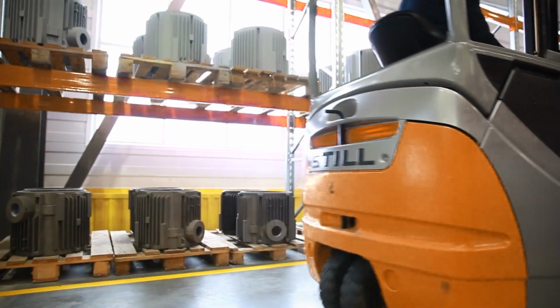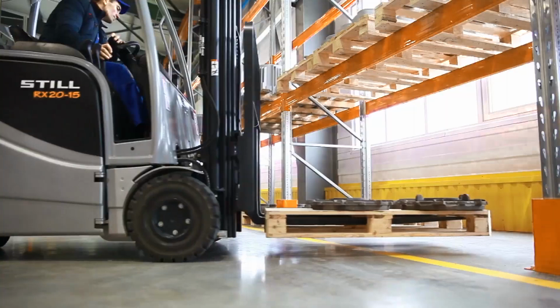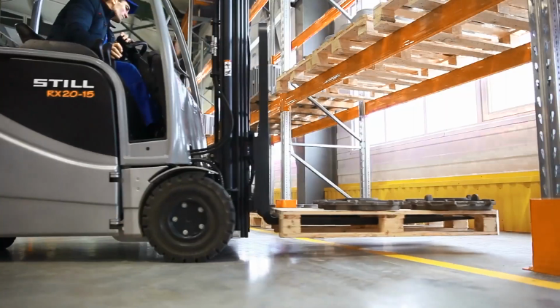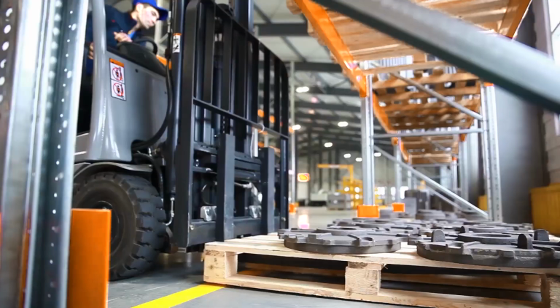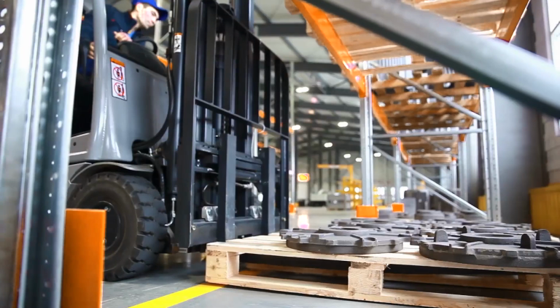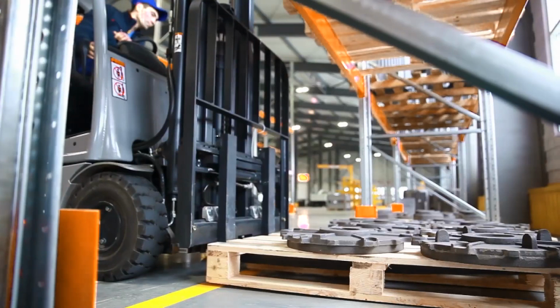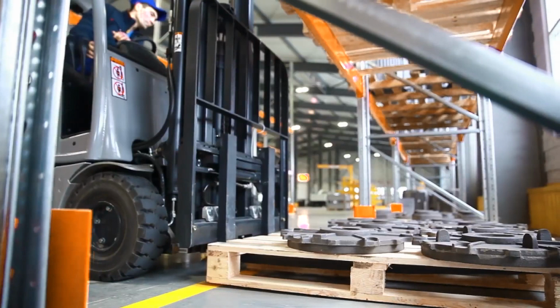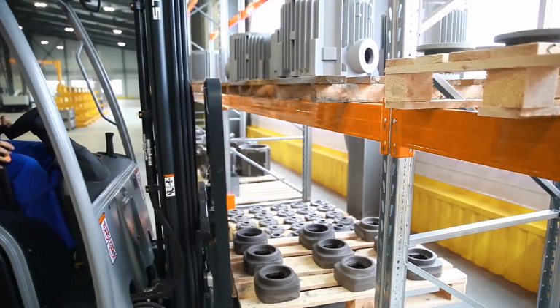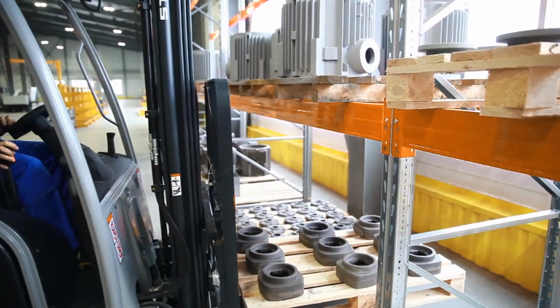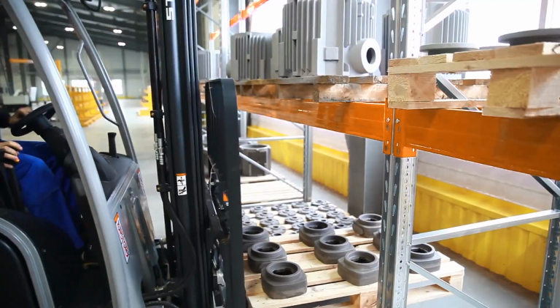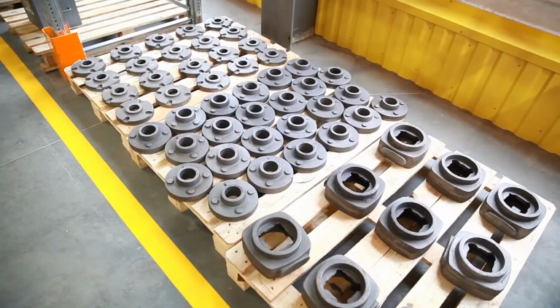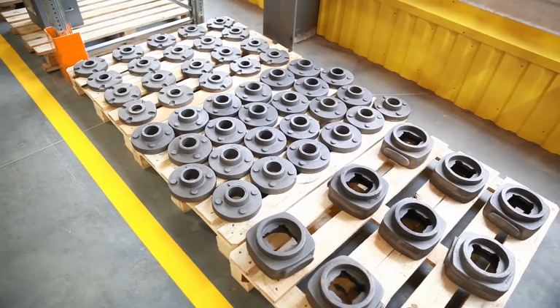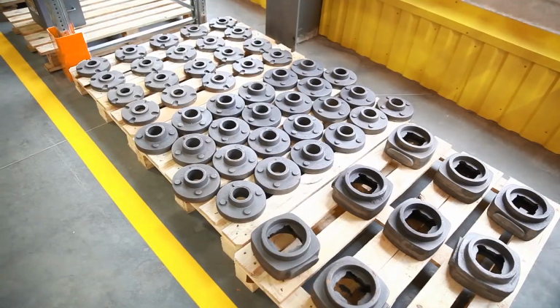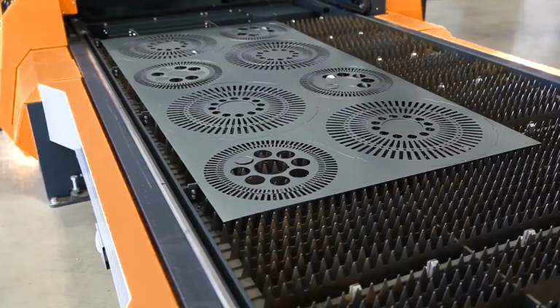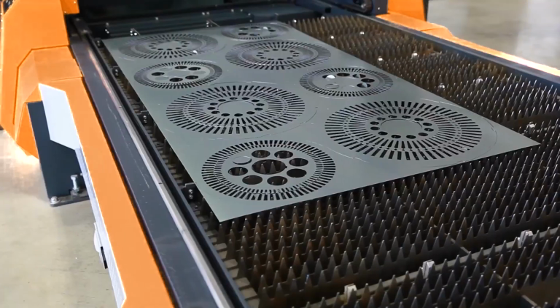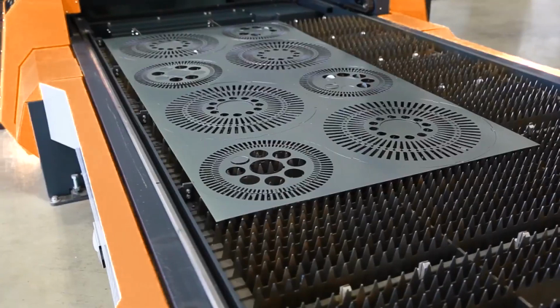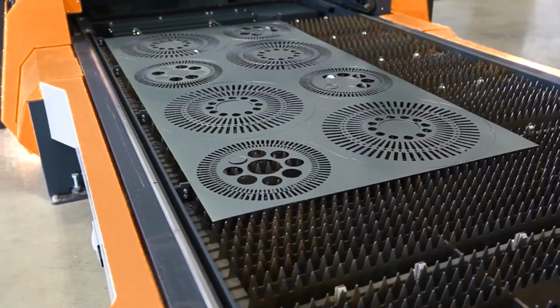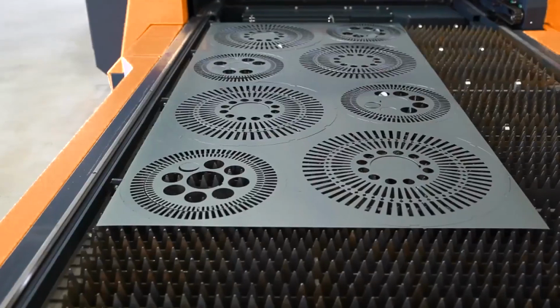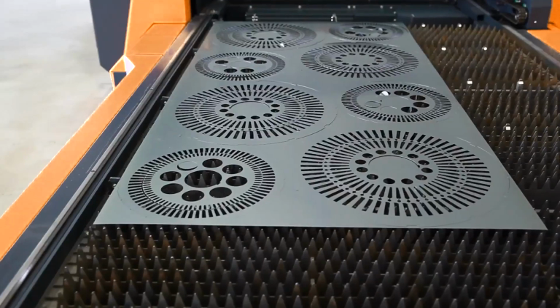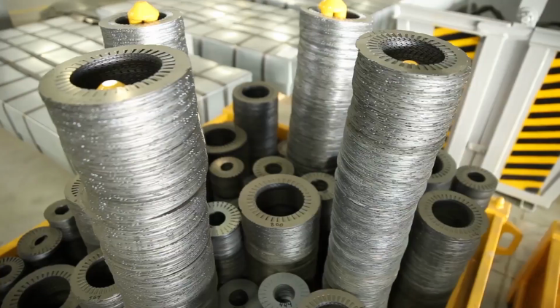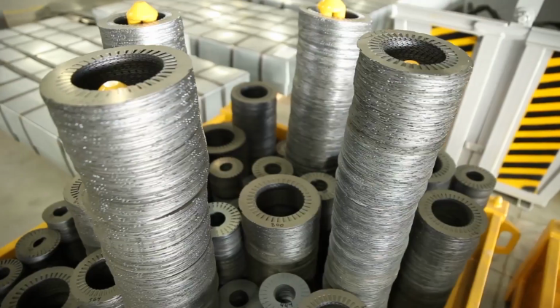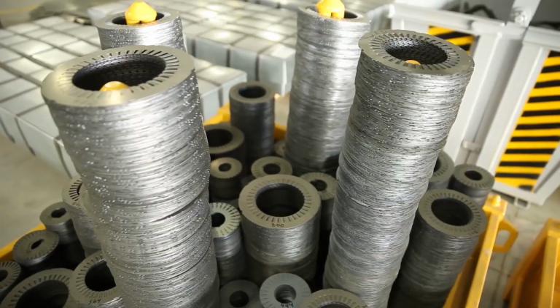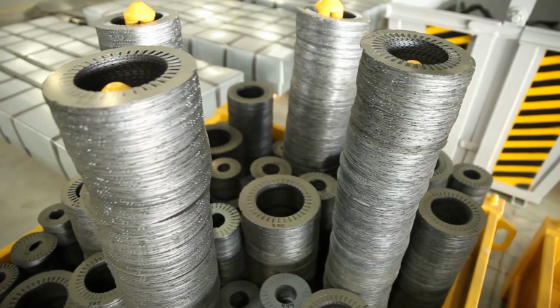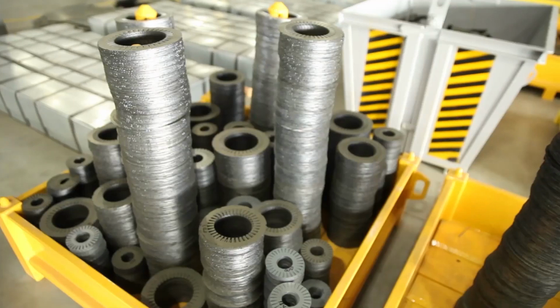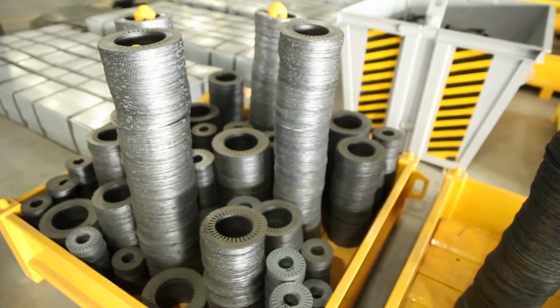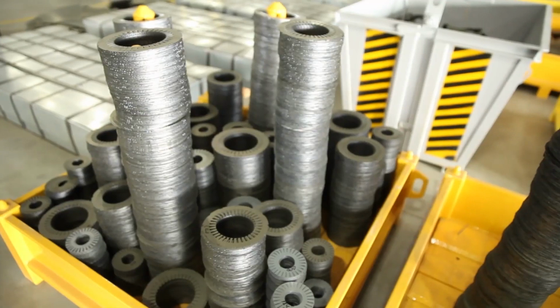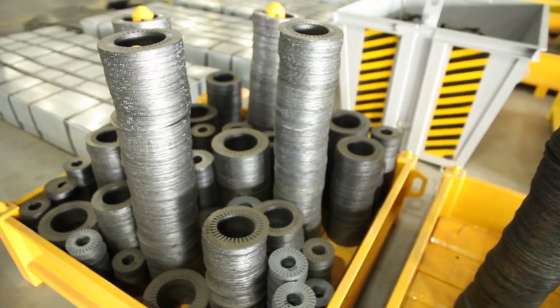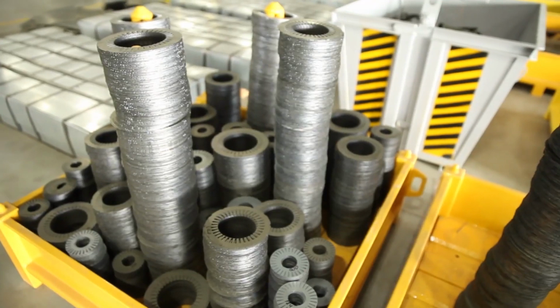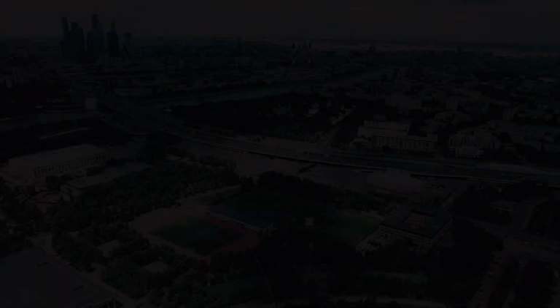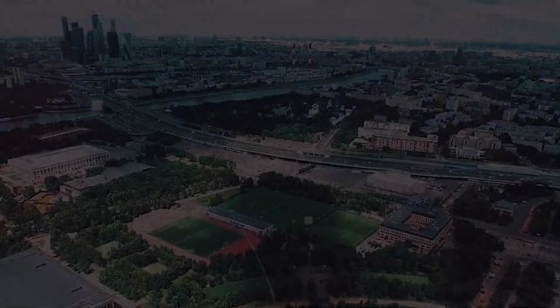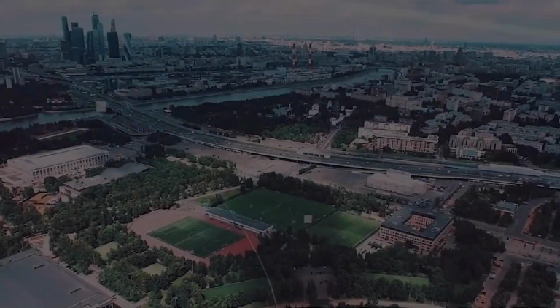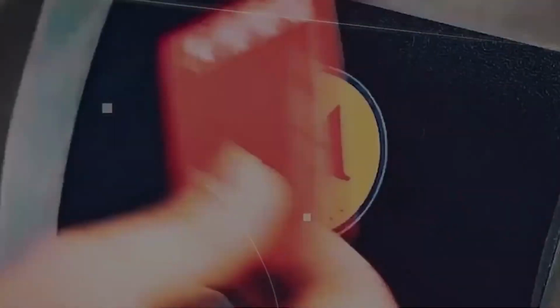Hello! Today, you'll learn more in detail about the project of Doinoff's induction motors.